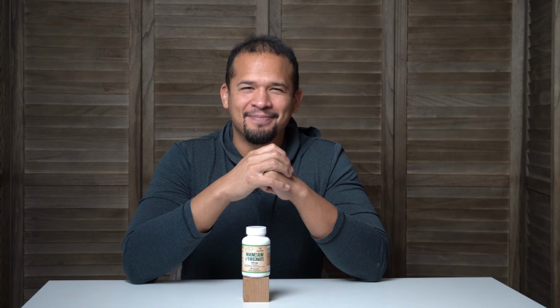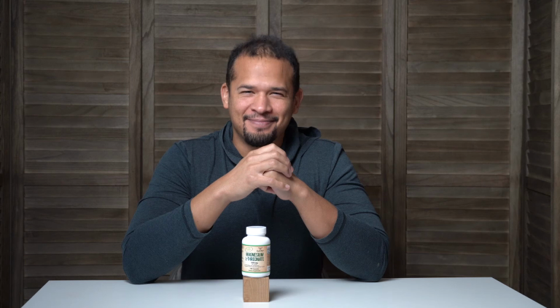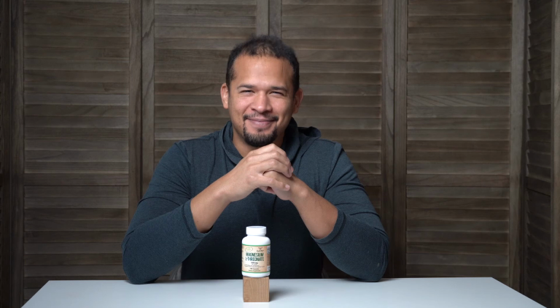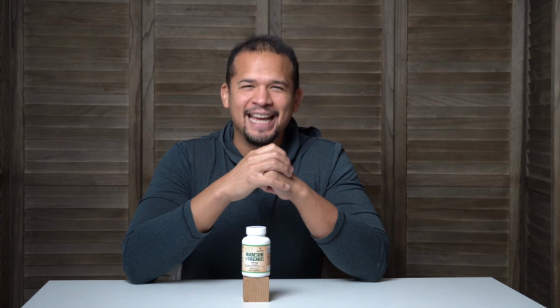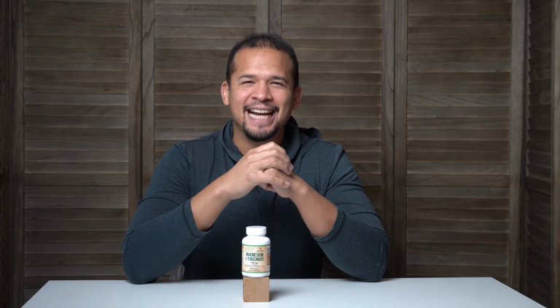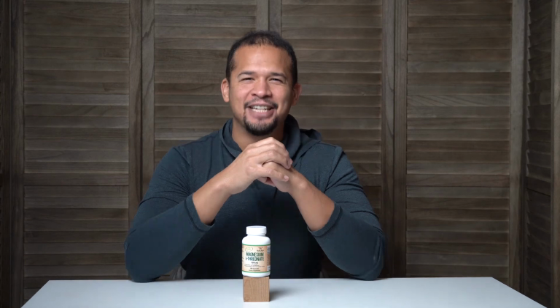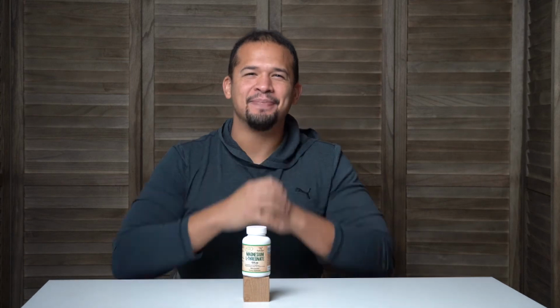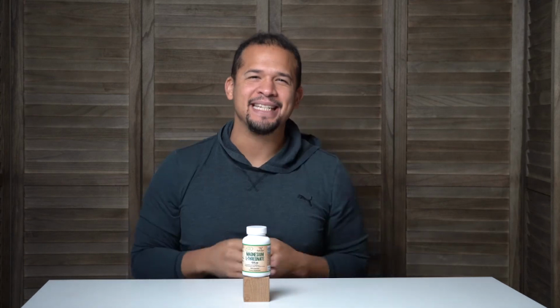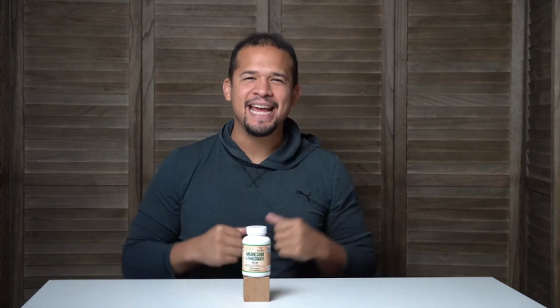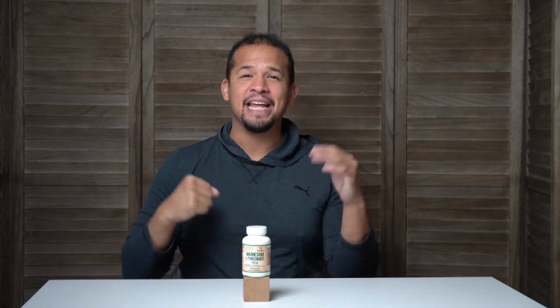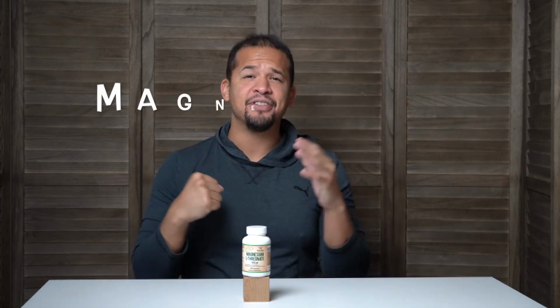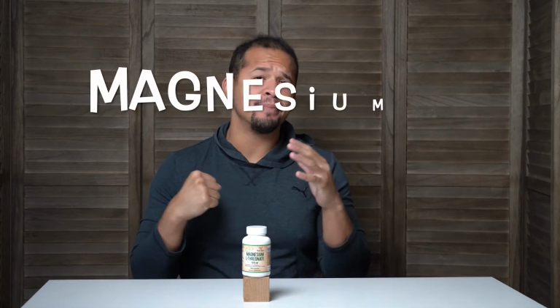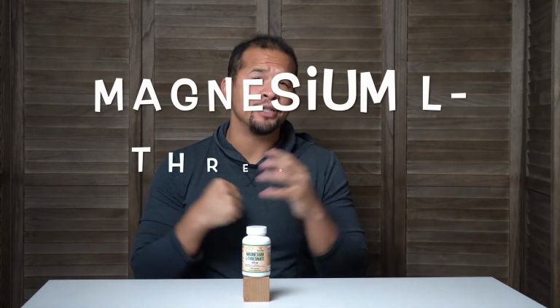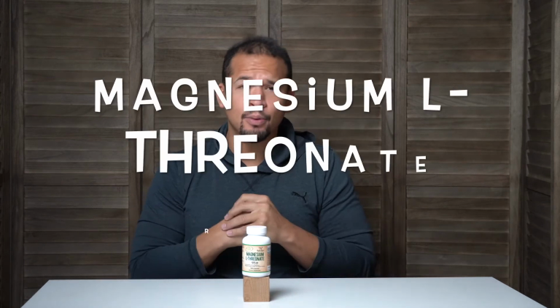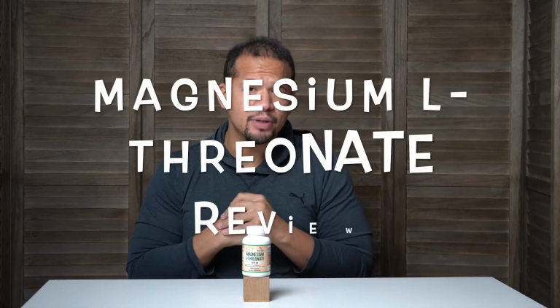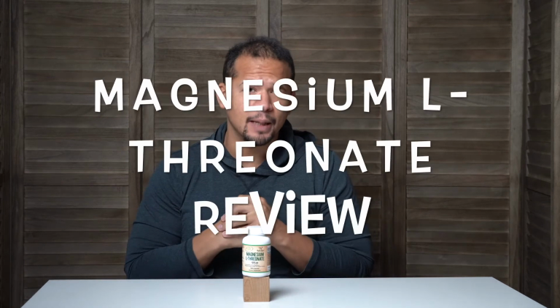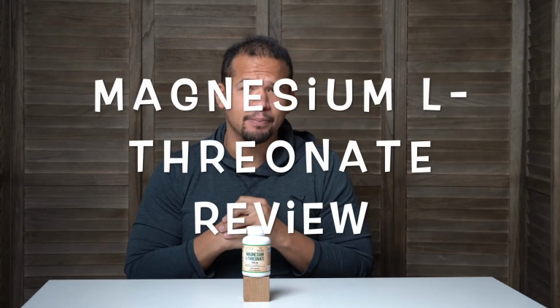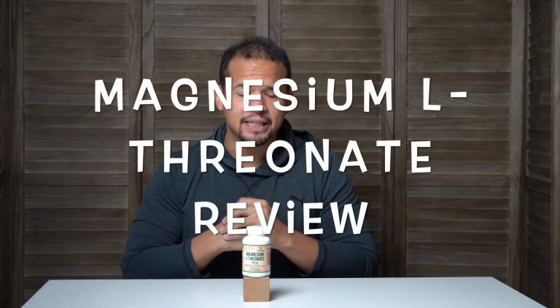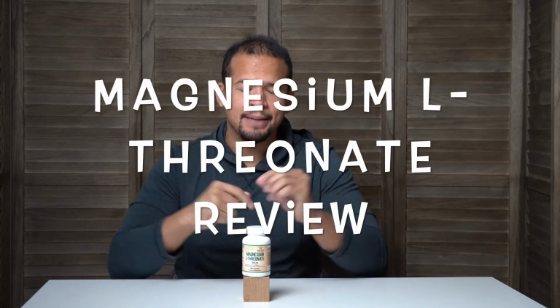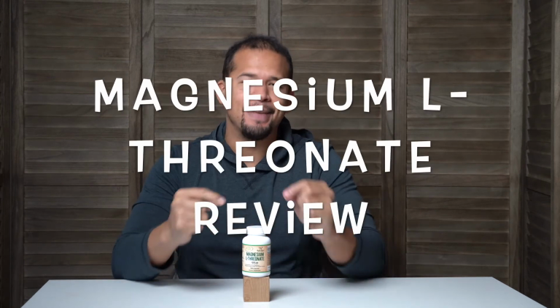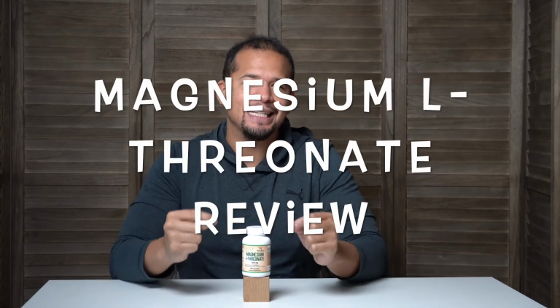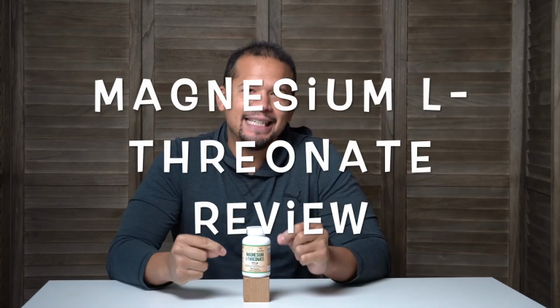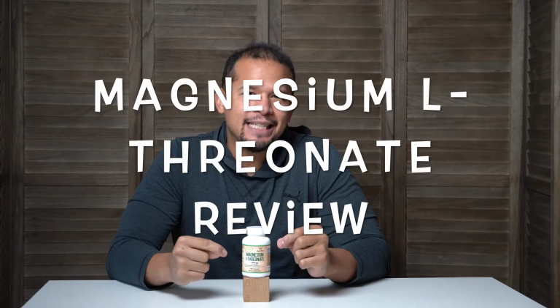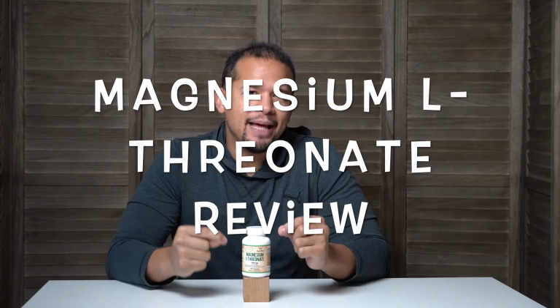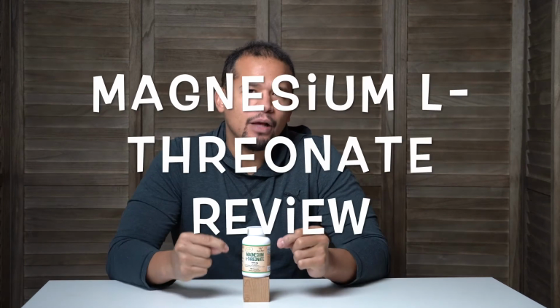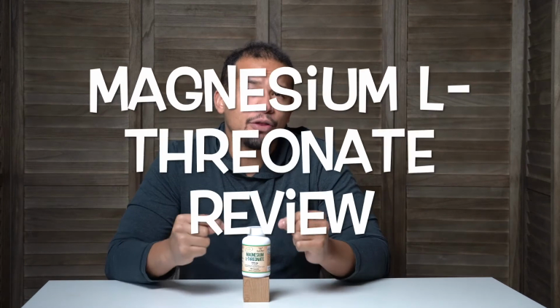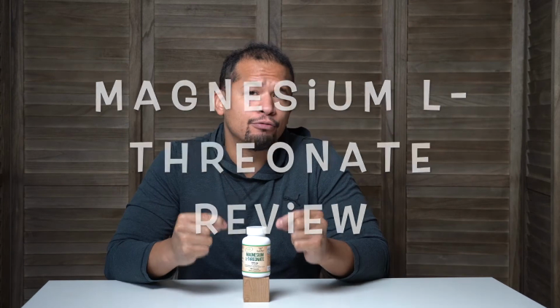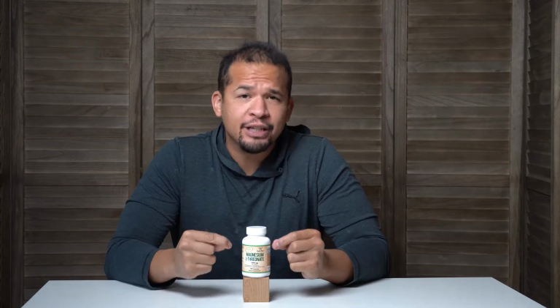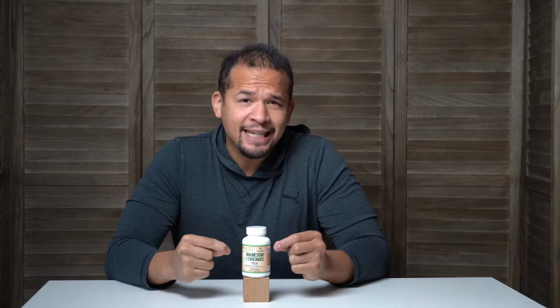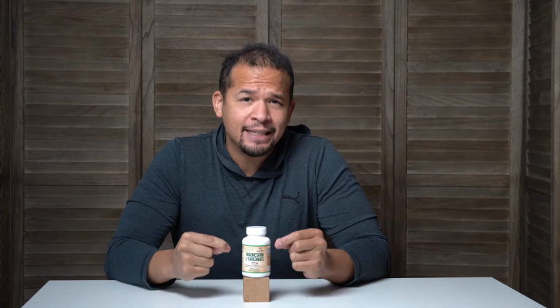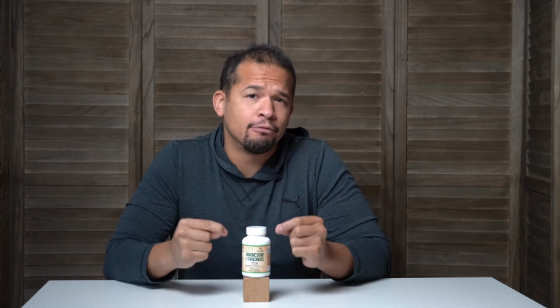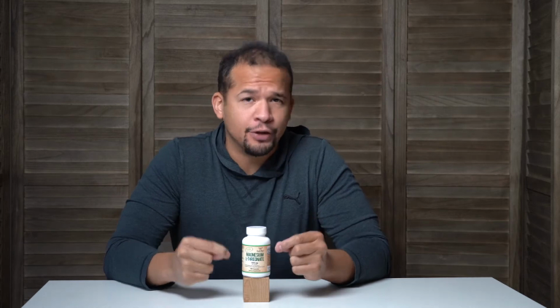Hey guys, it's me Dan and this is my Doublewood Supplements Magnesium L-threonate review.